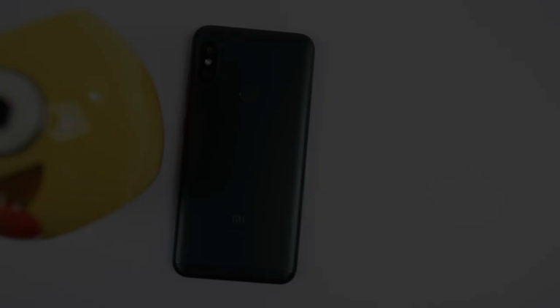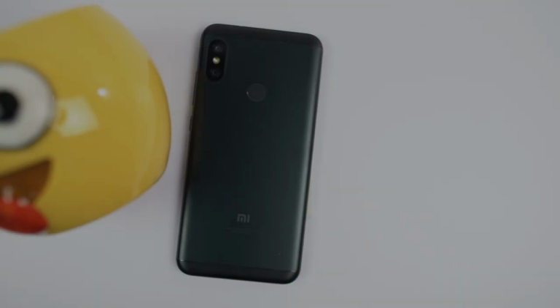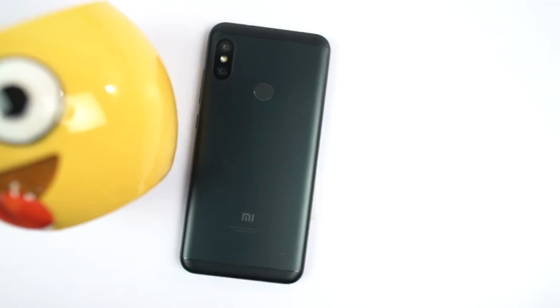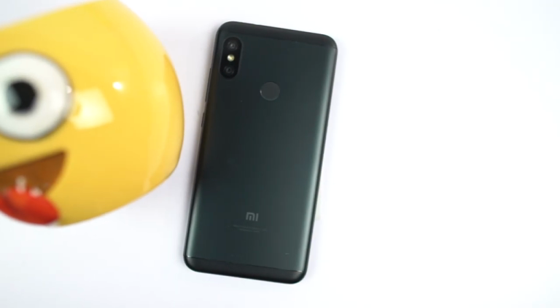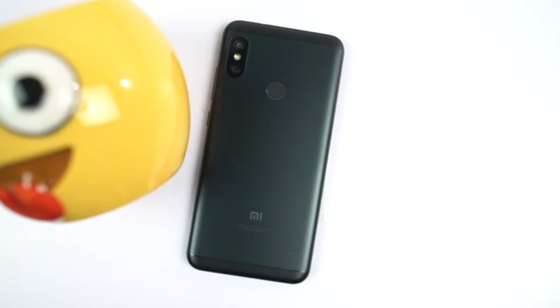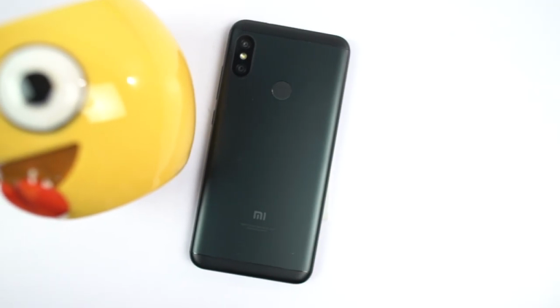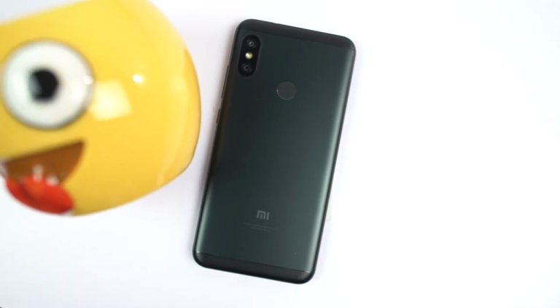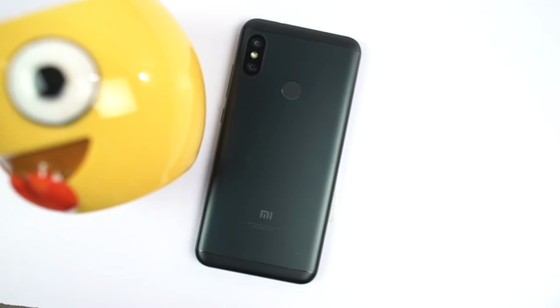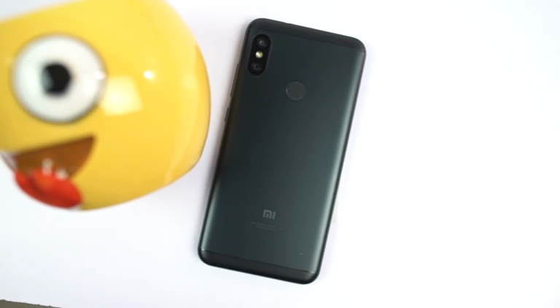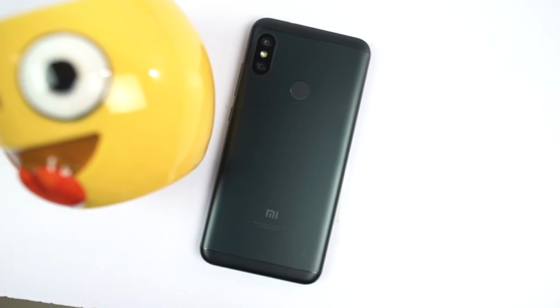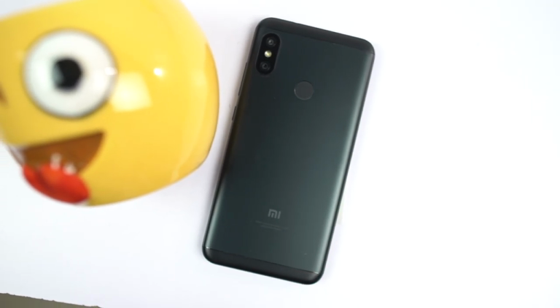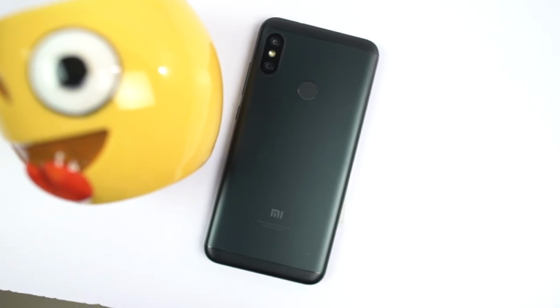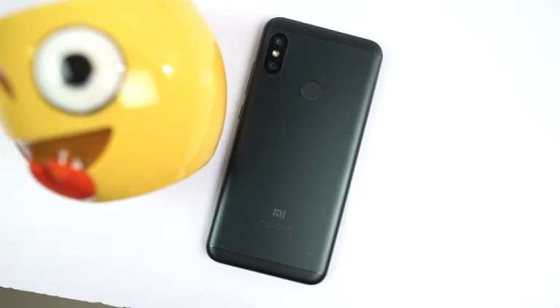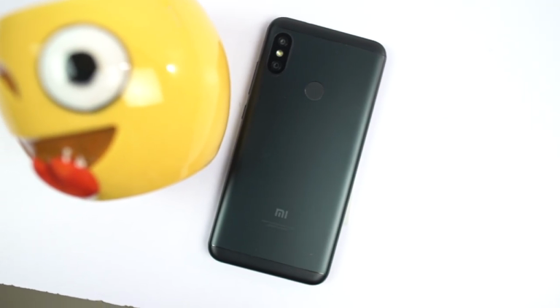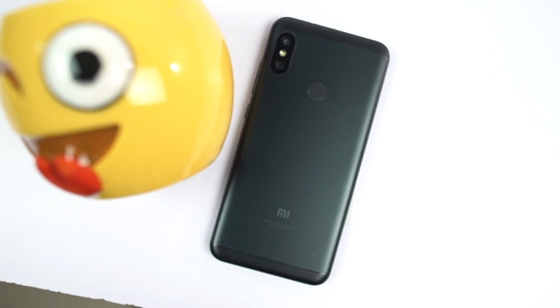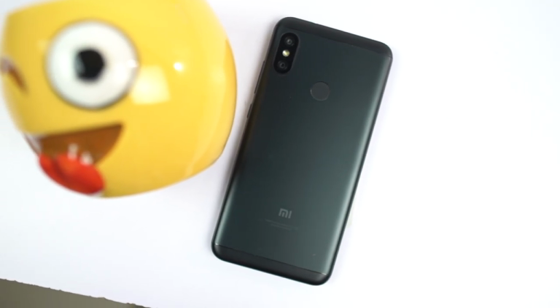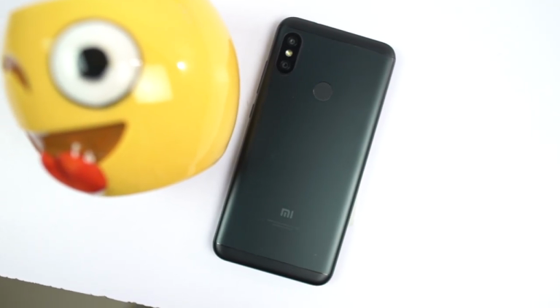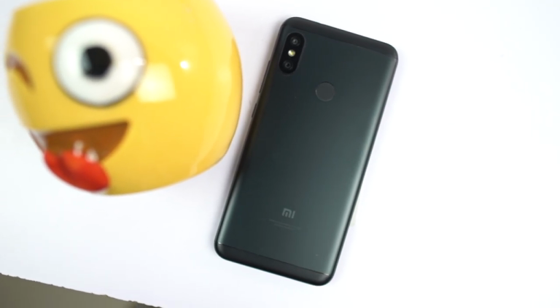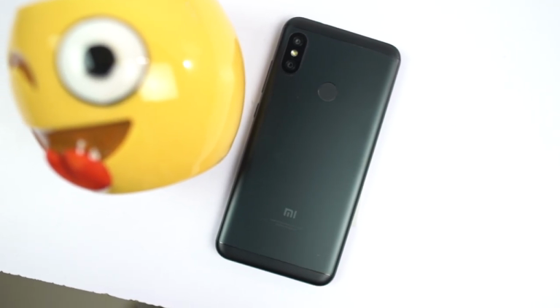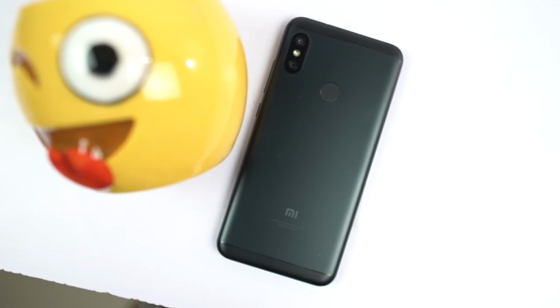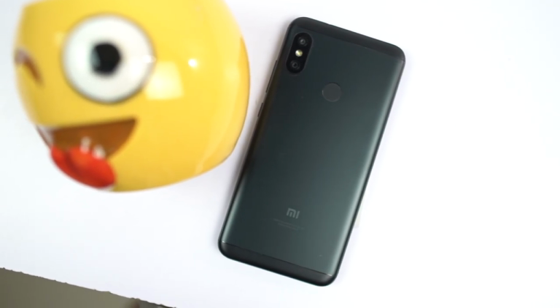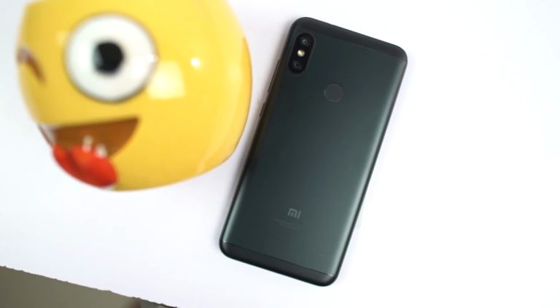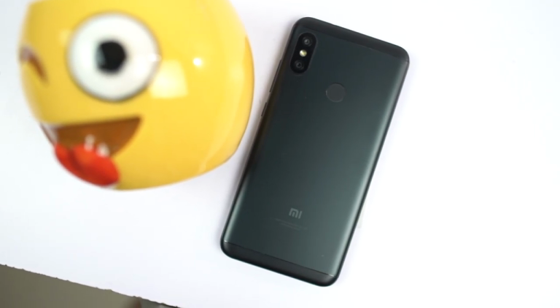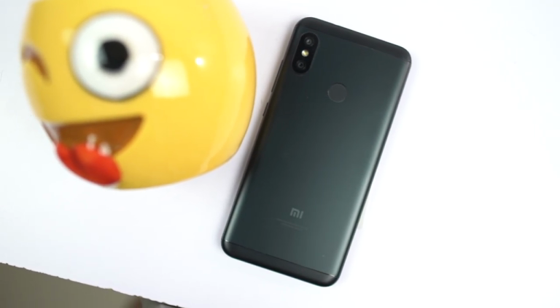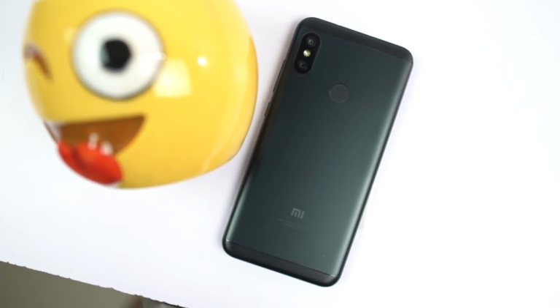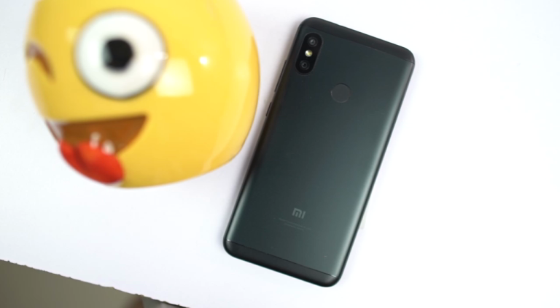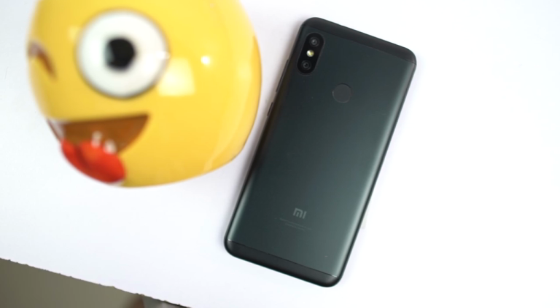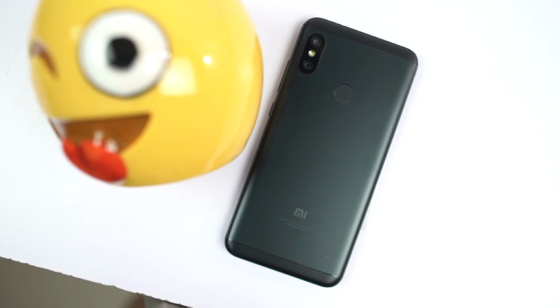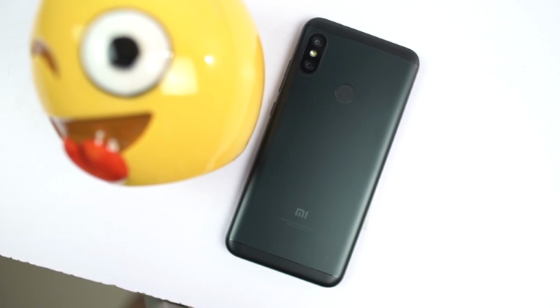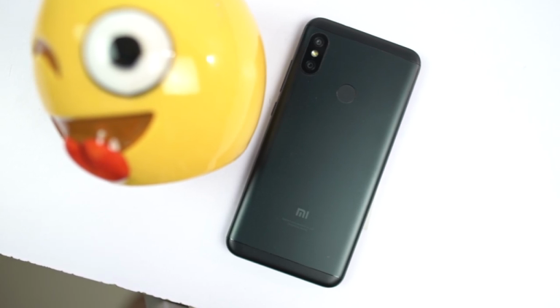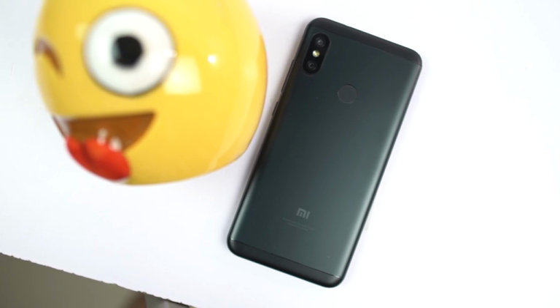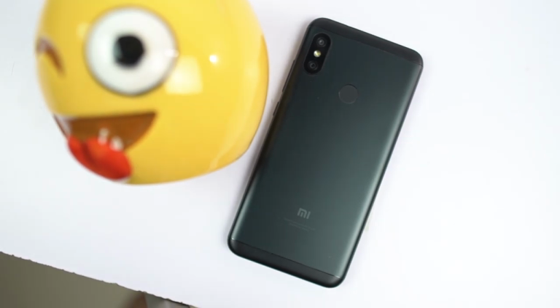What's up everyone, I'm Nikhil from 3D Tech and in this video, I'll be talking about all the best features of Redmi 6 Pro.